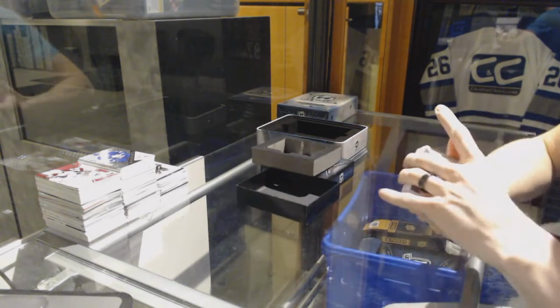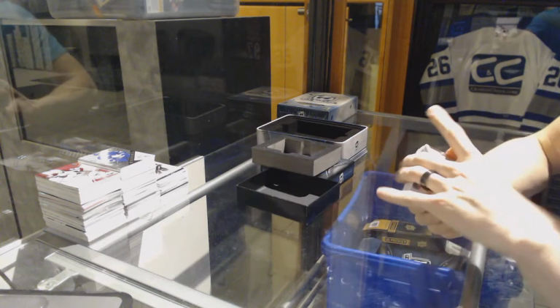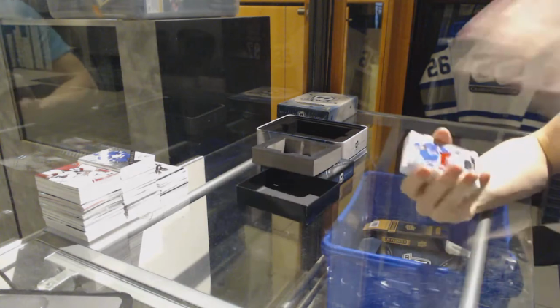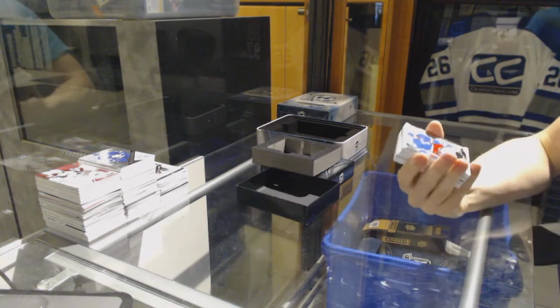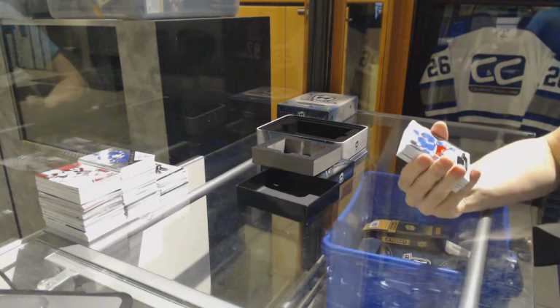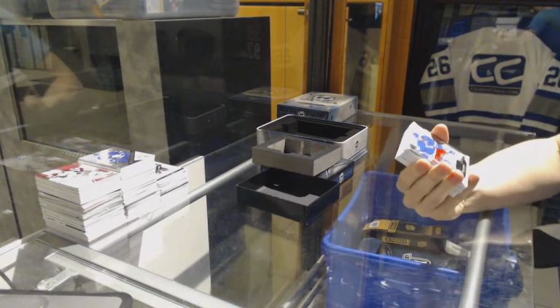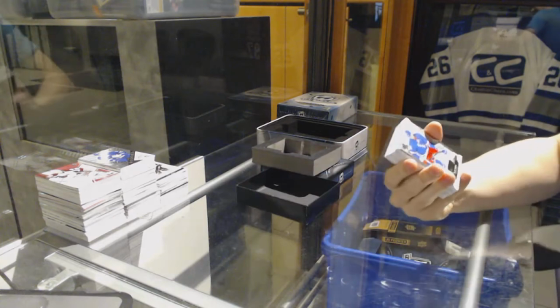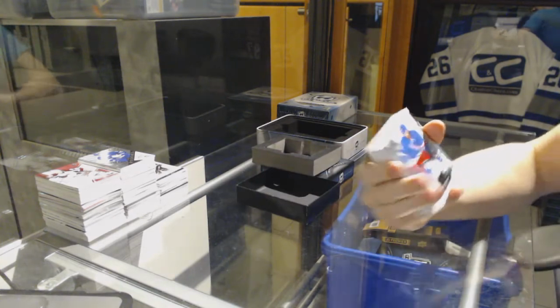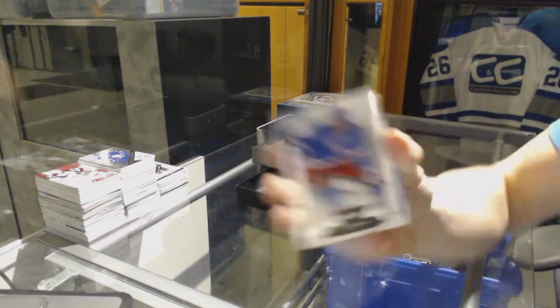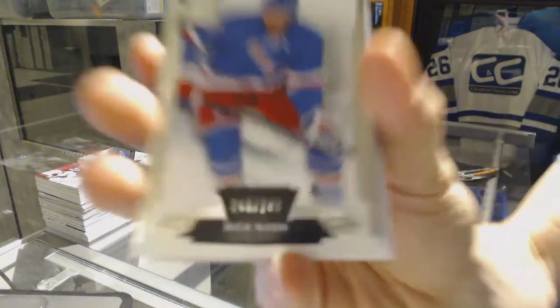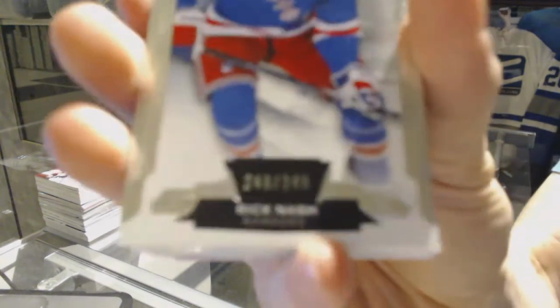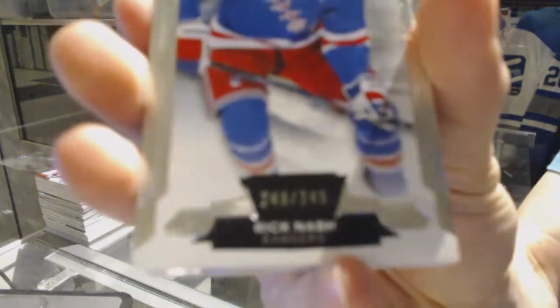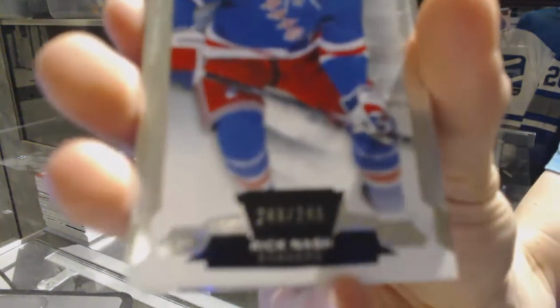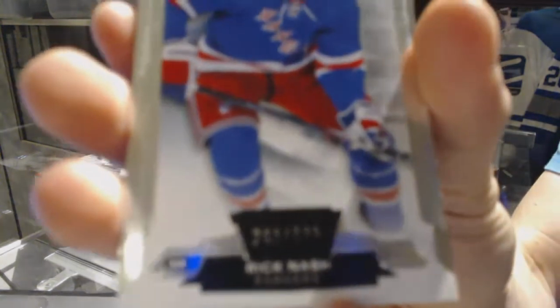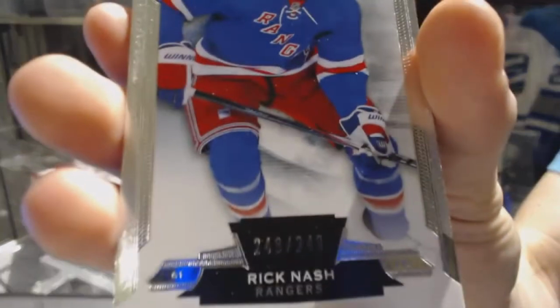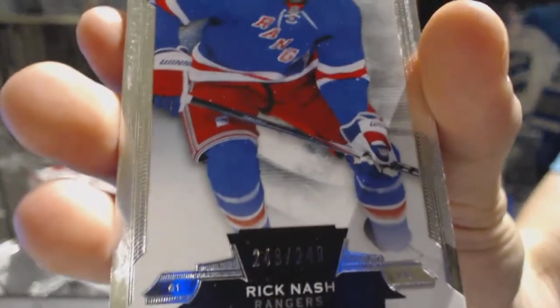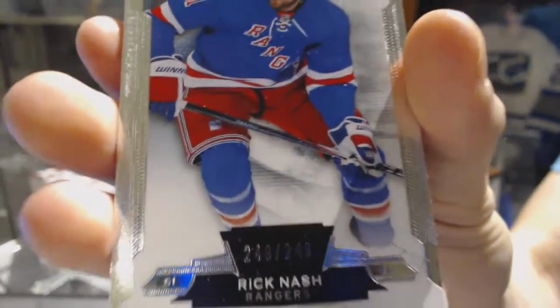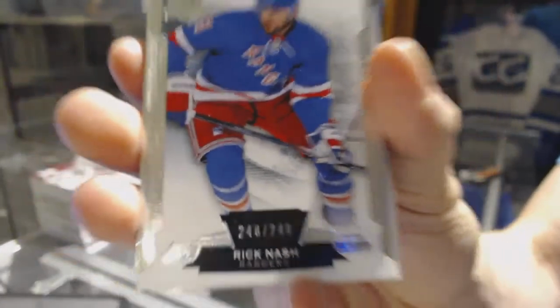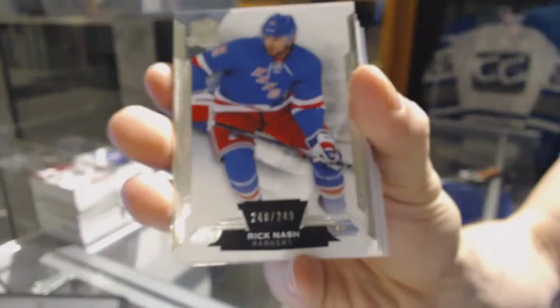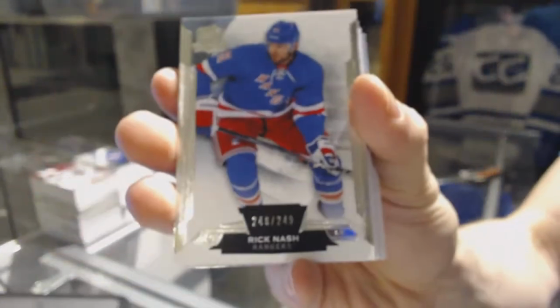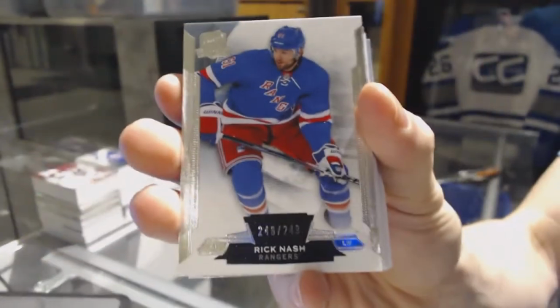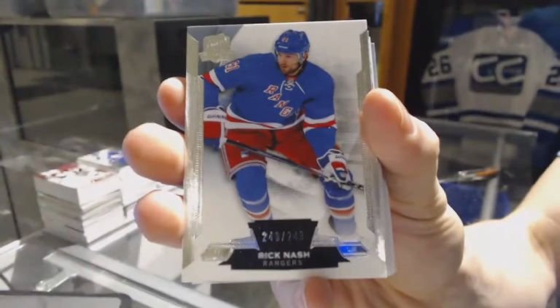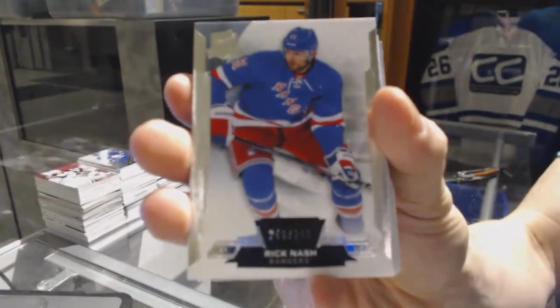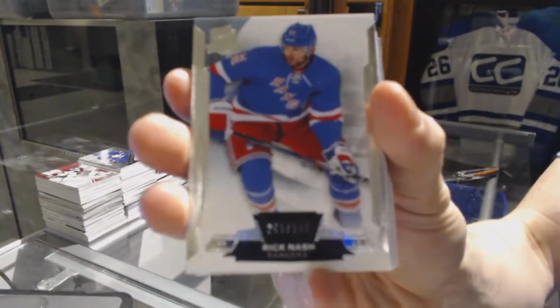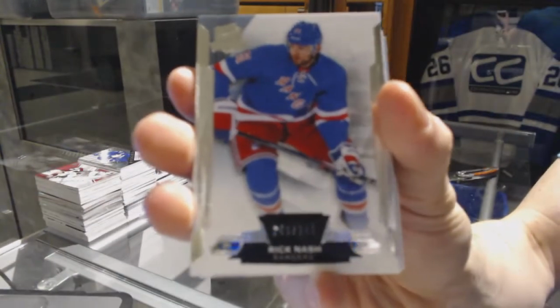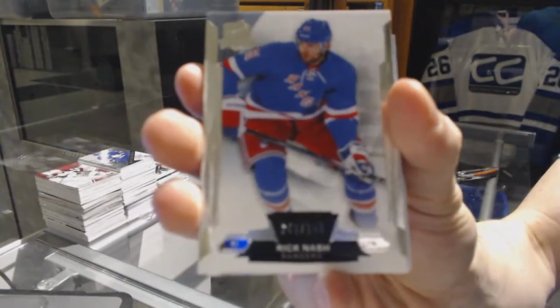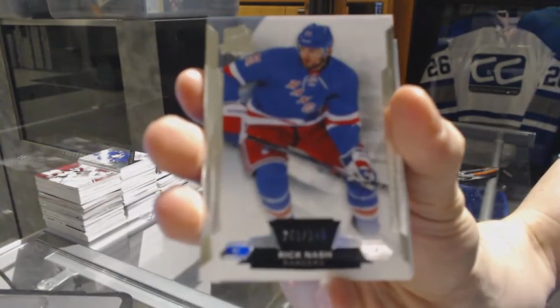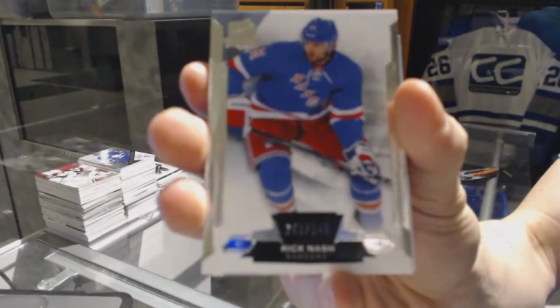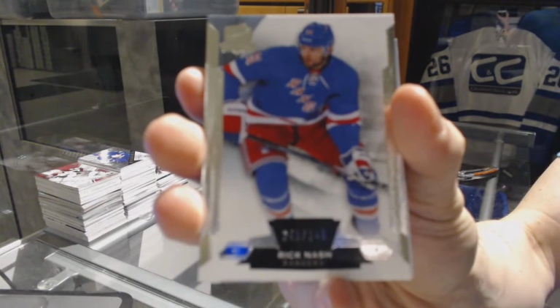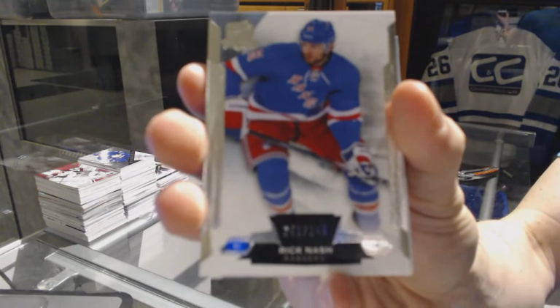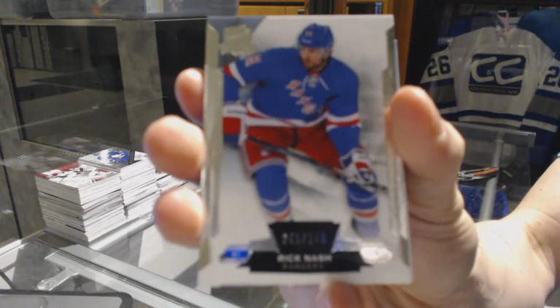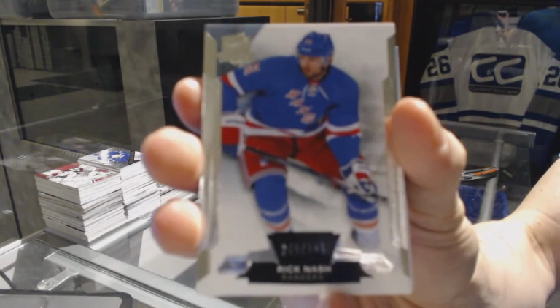All right, base card number 249 for the New York Rangers — Rick Nash.